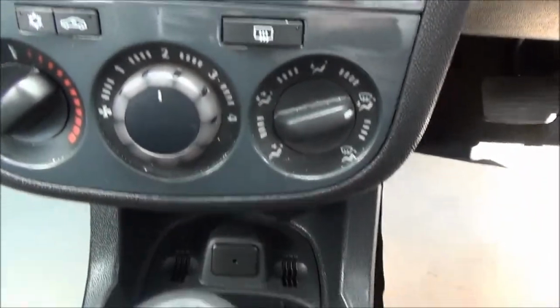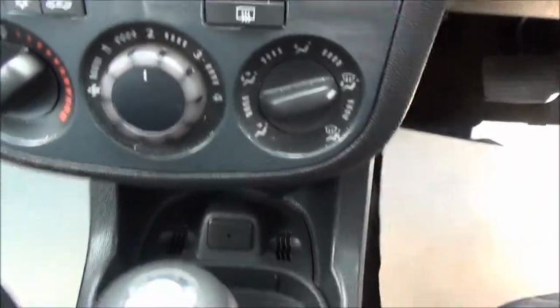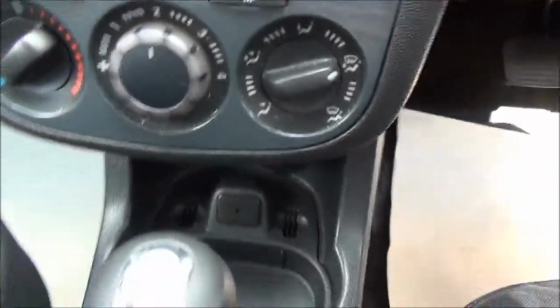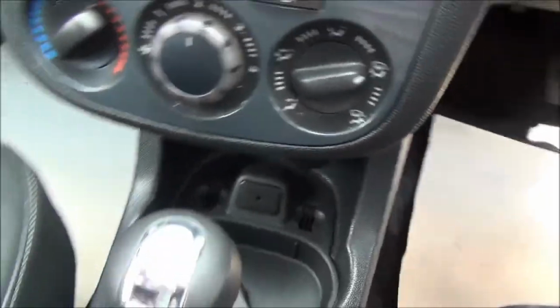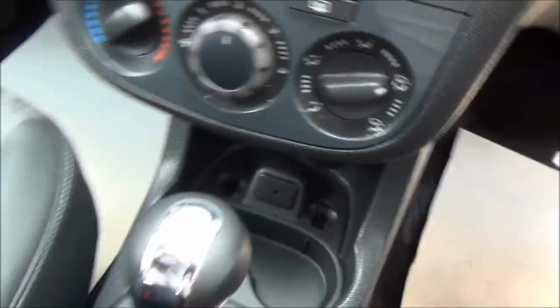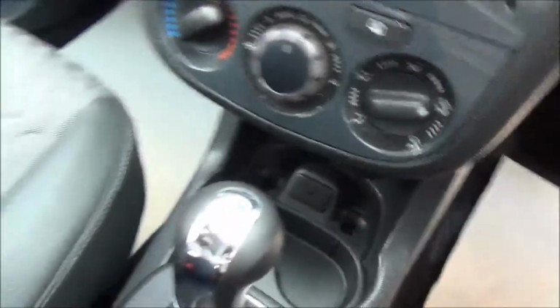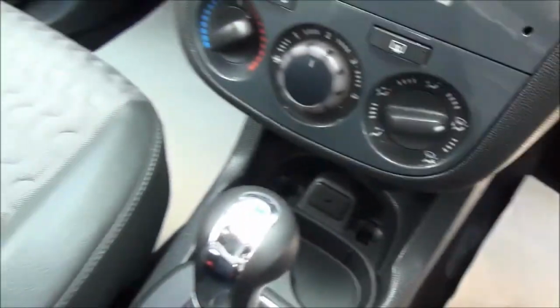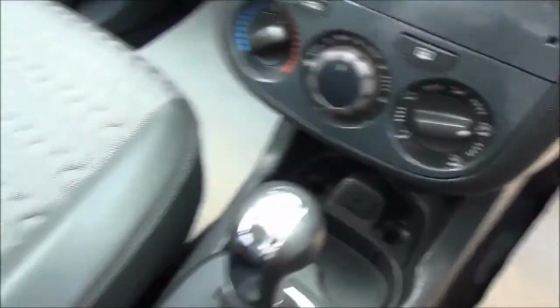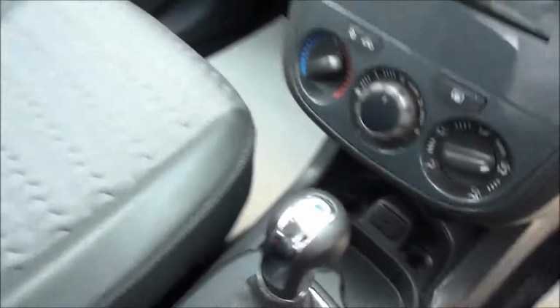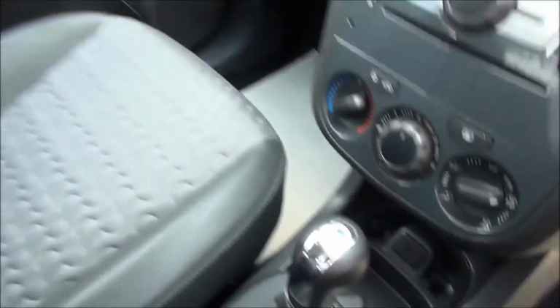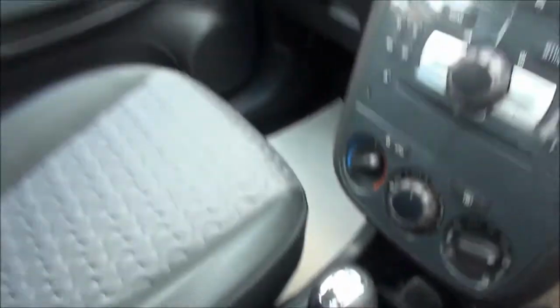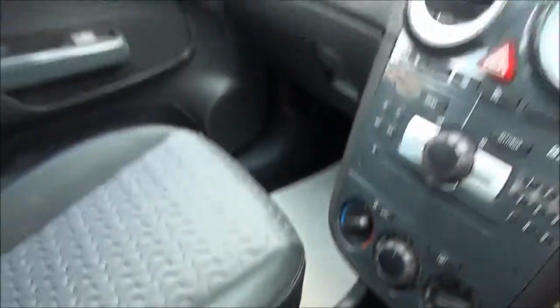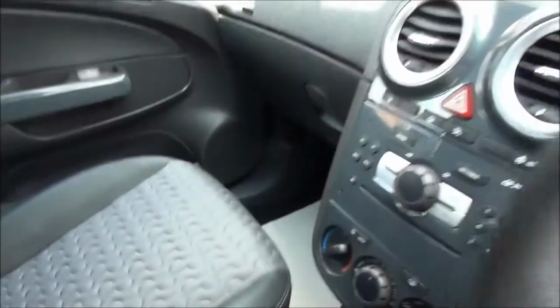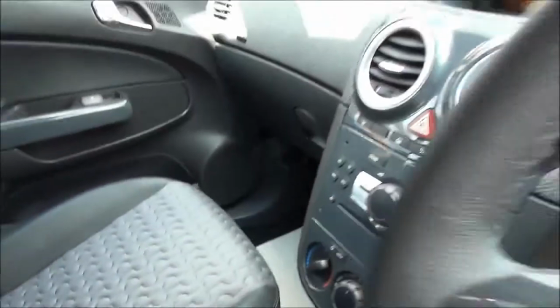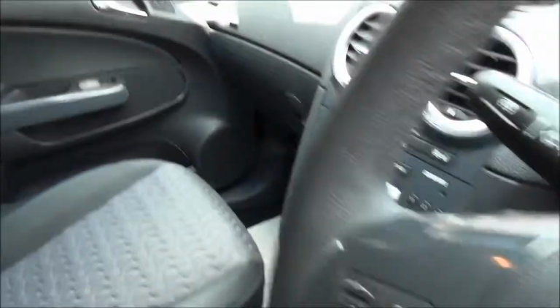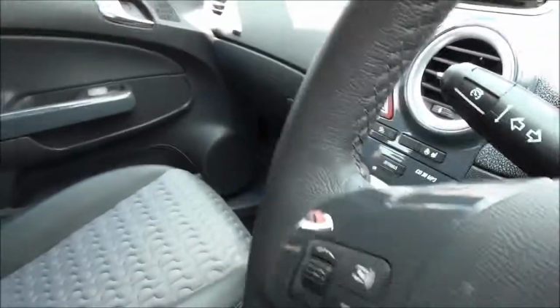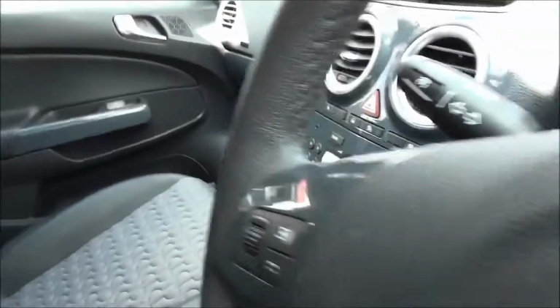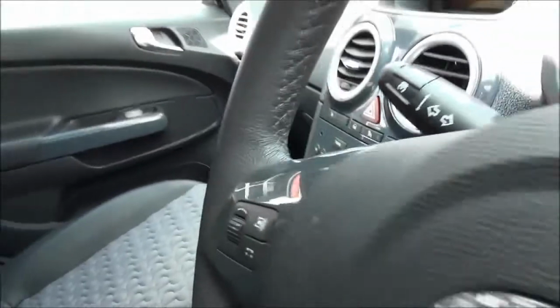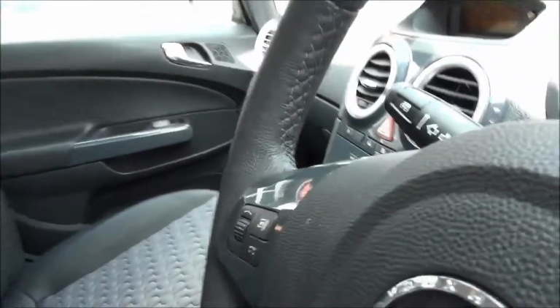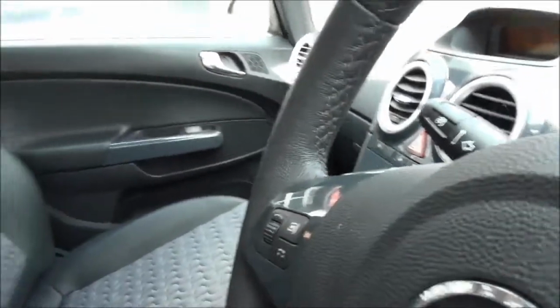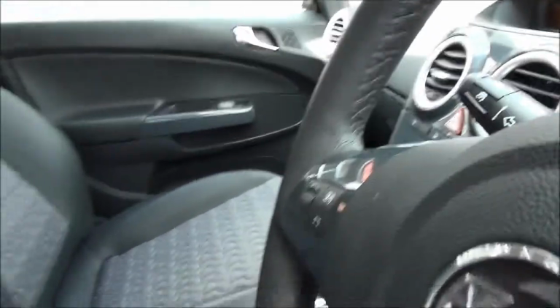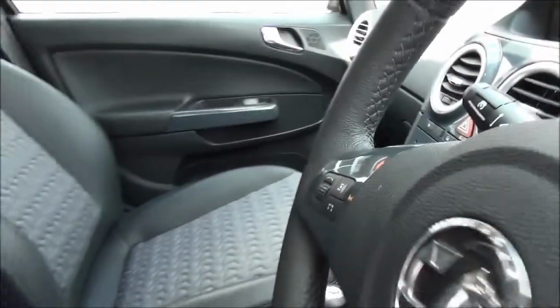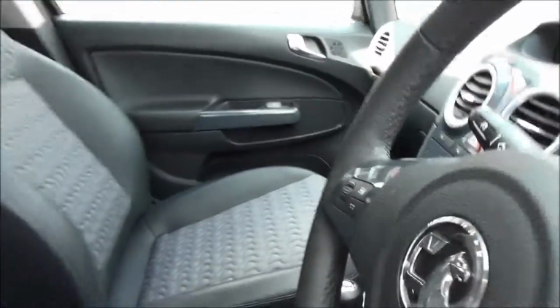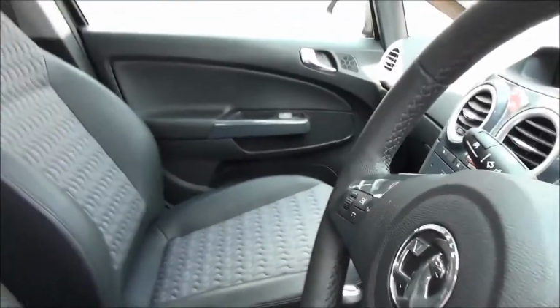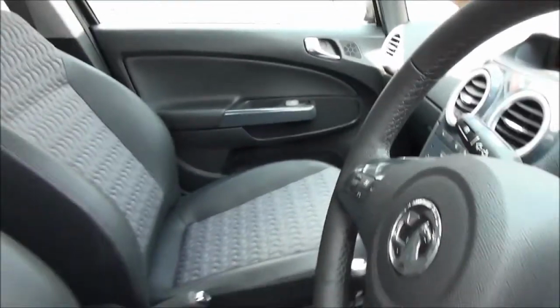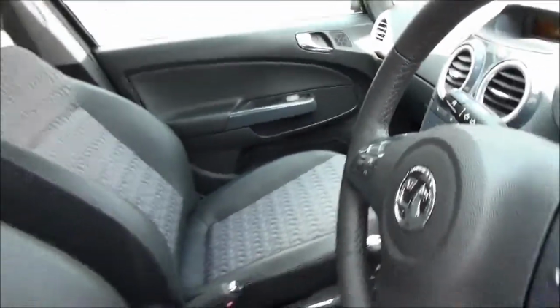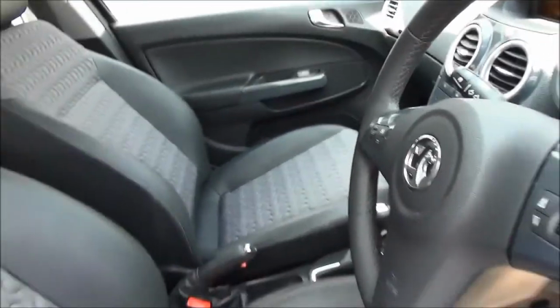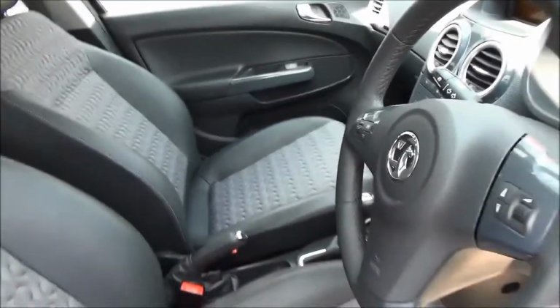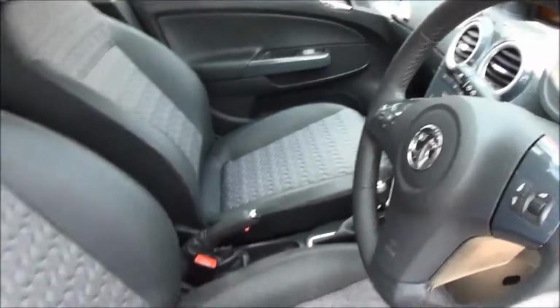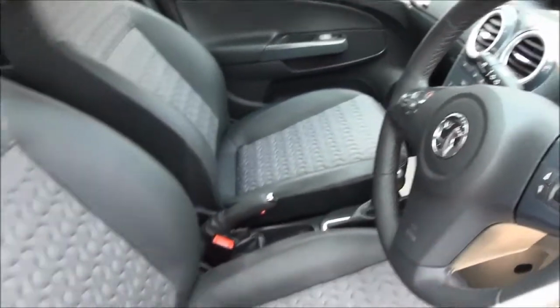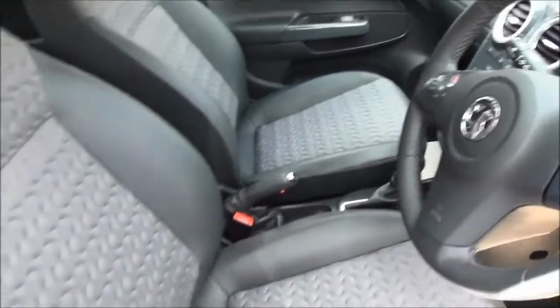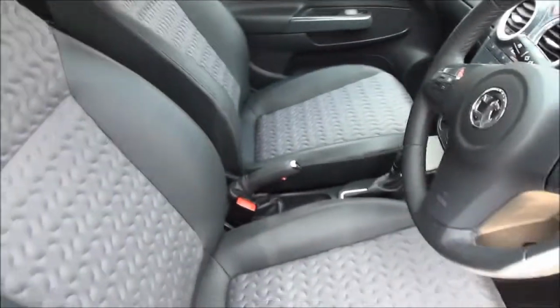Lots of storage space with side pockets and cup holders, so you can see lots of features to make the drive even more enjoyable.